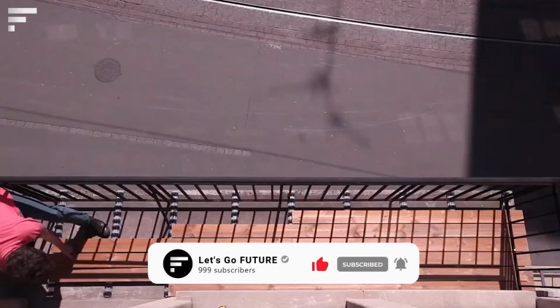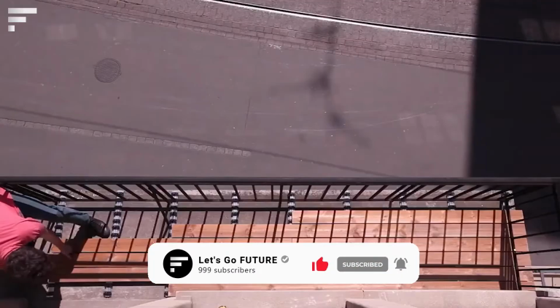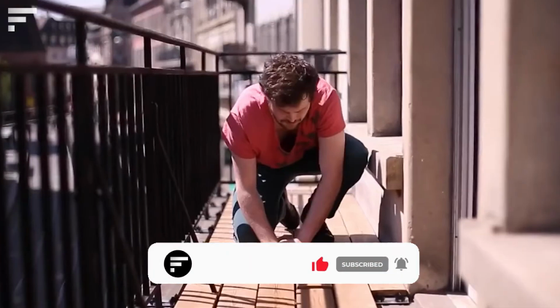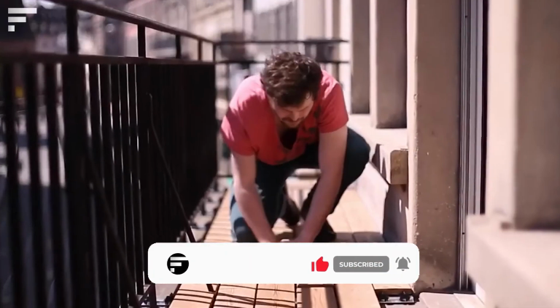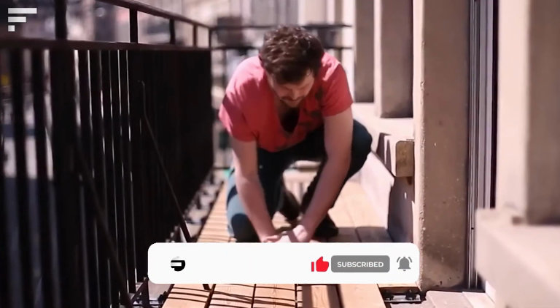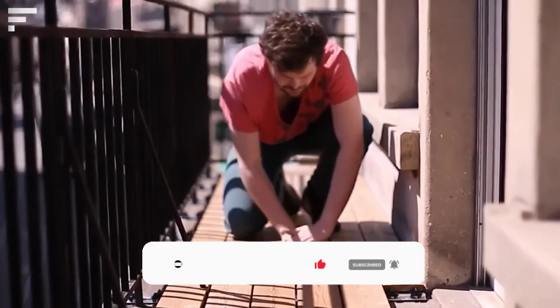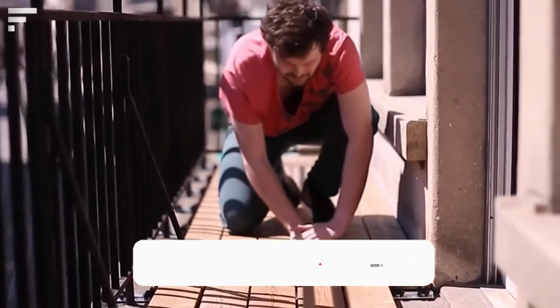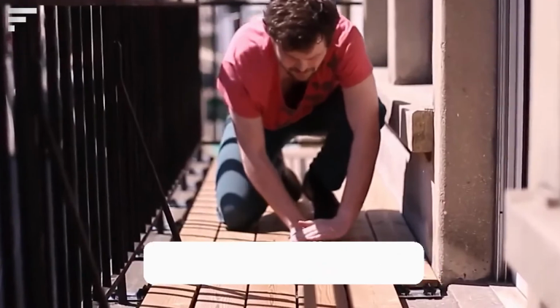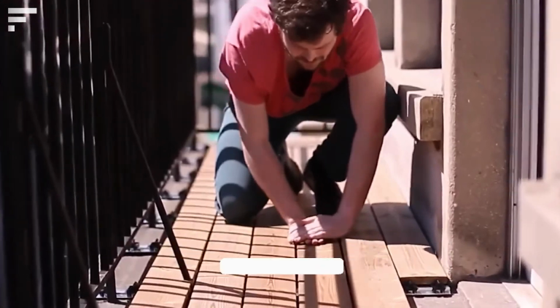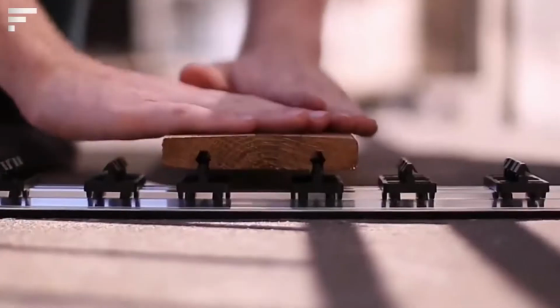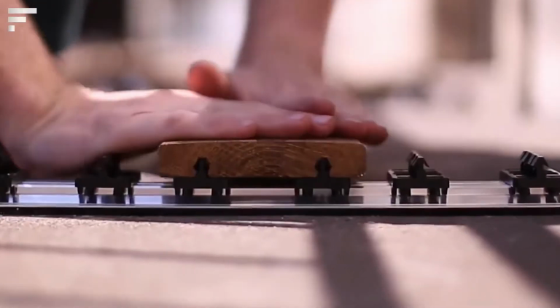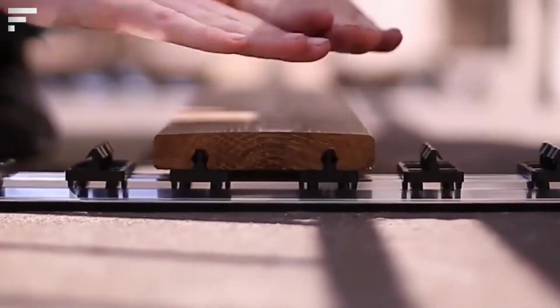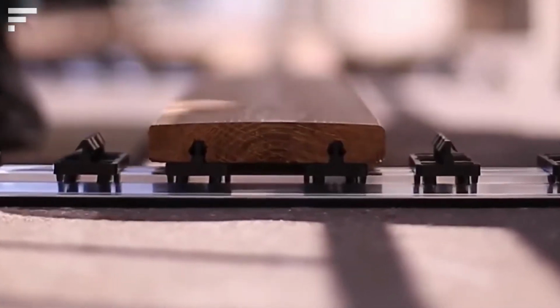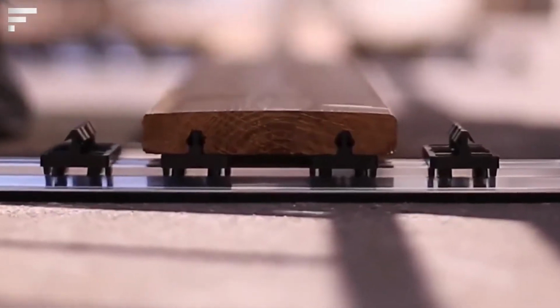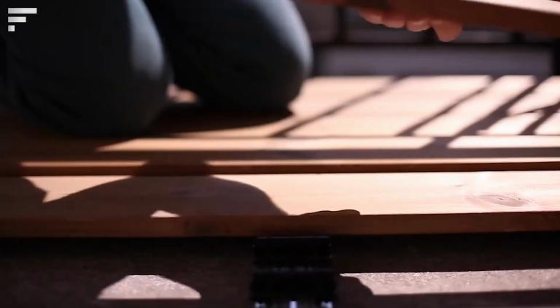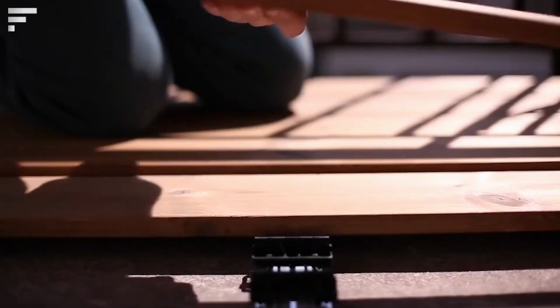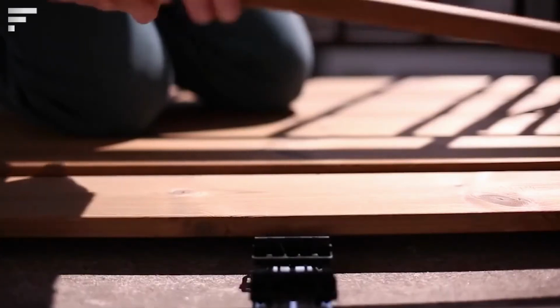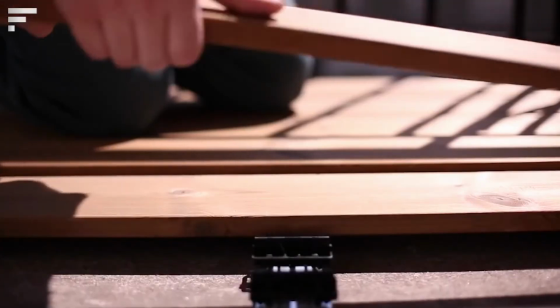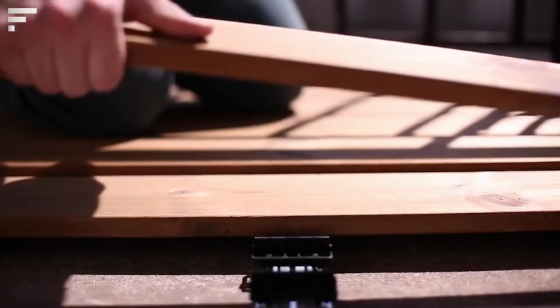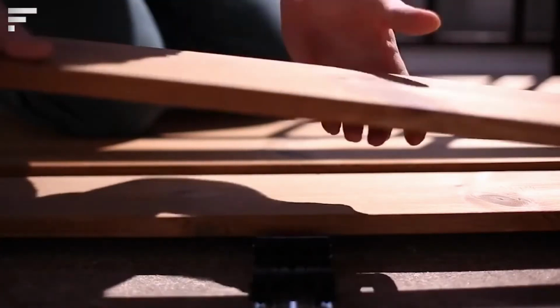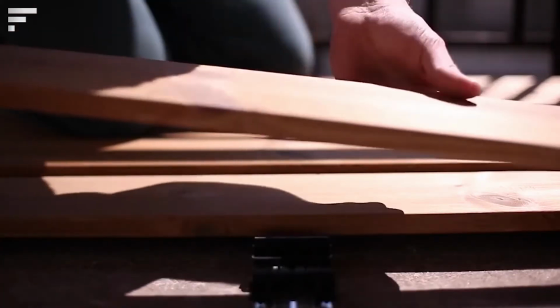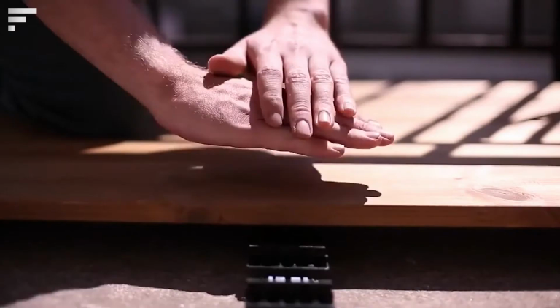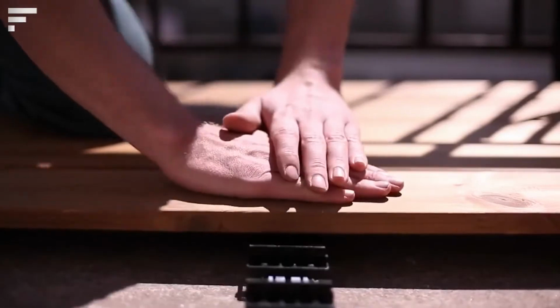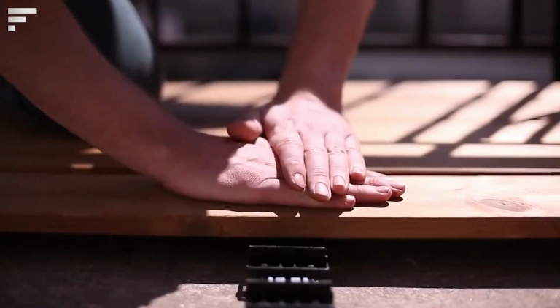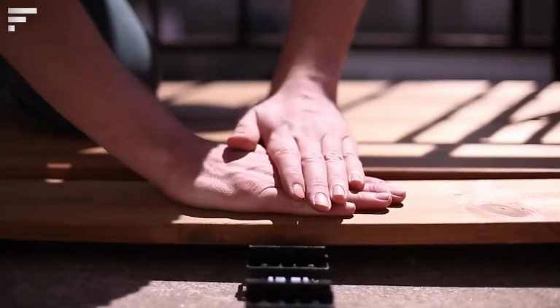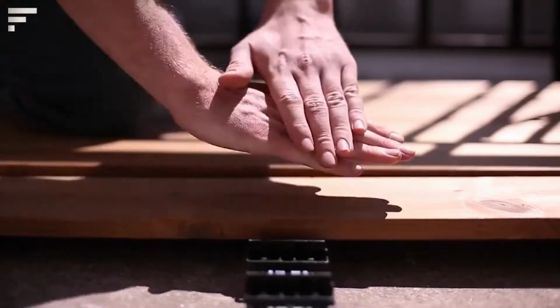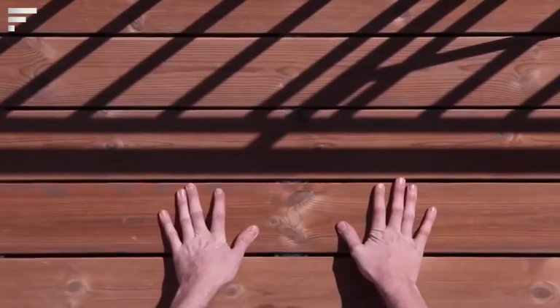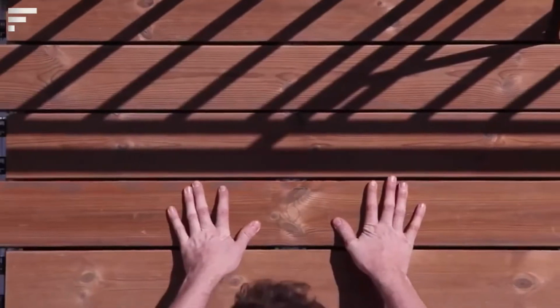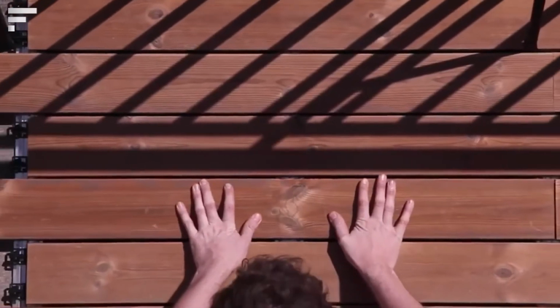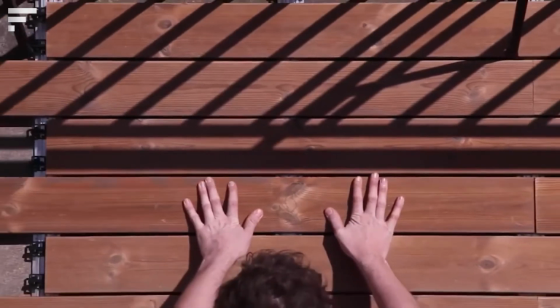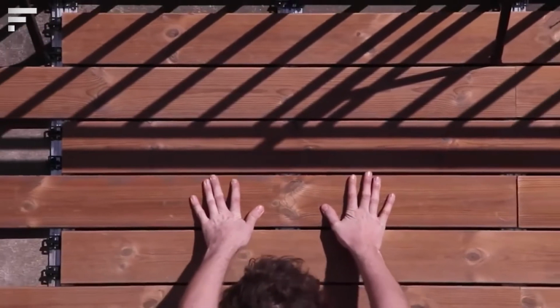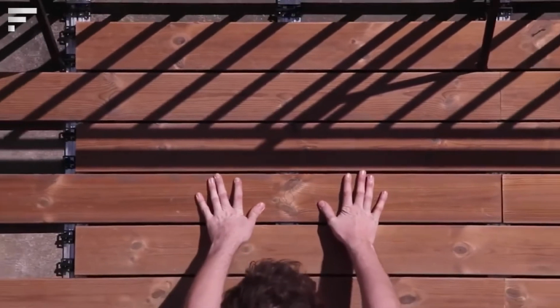You can install i-Clips on almost any floor. In addition, the manufacturer also offers solutions for equally simple and fast finishing of facades.